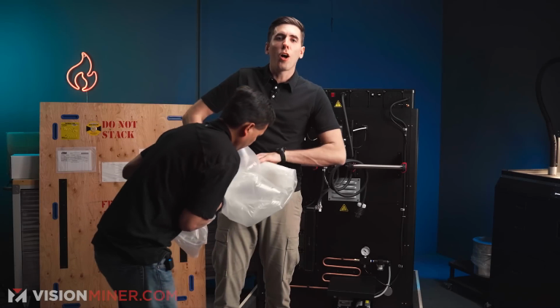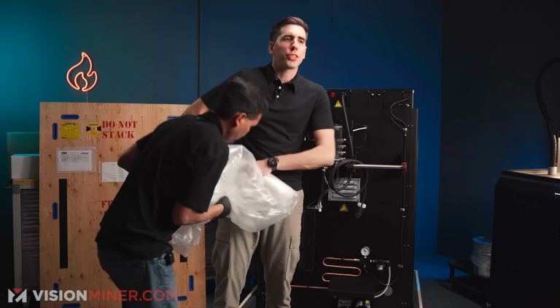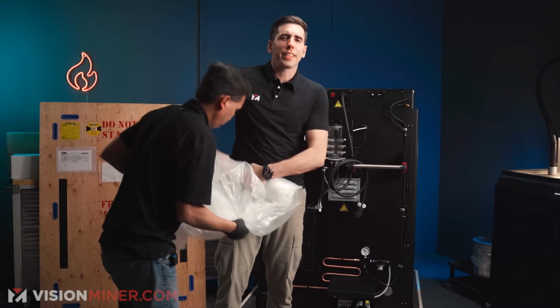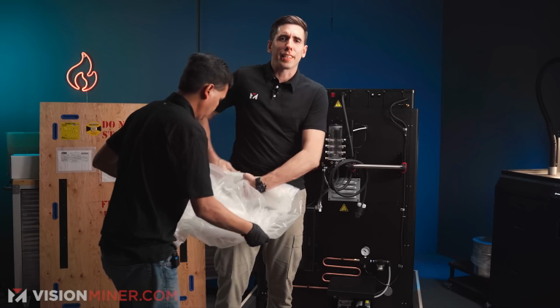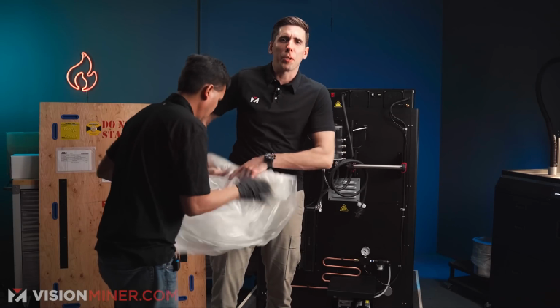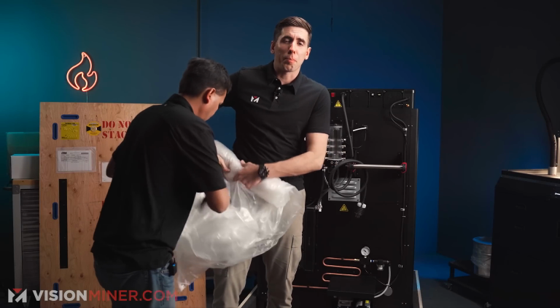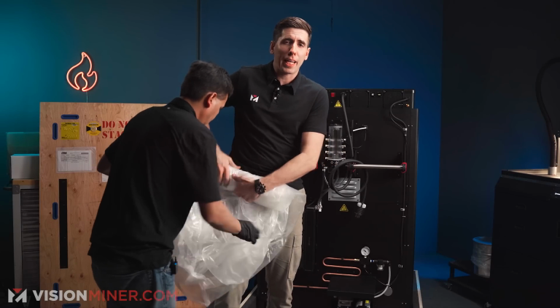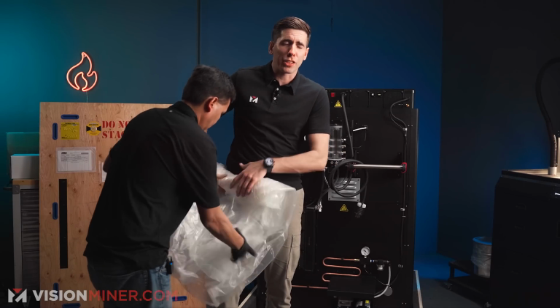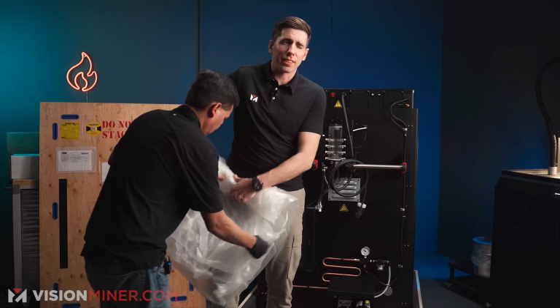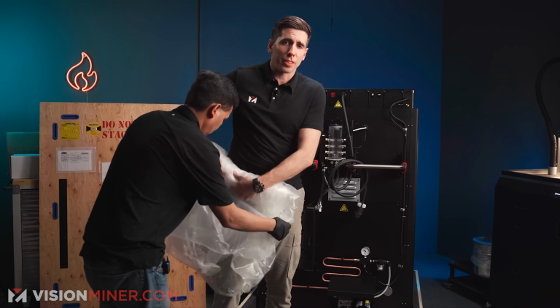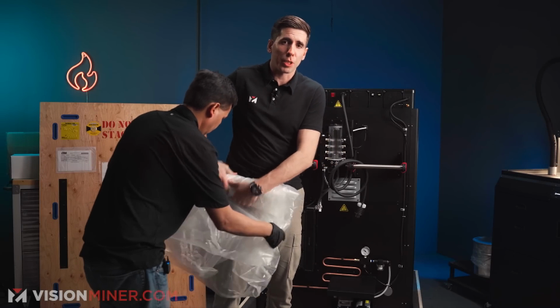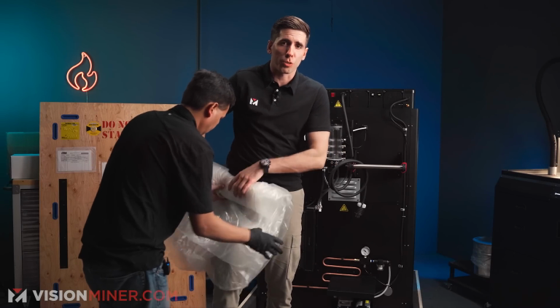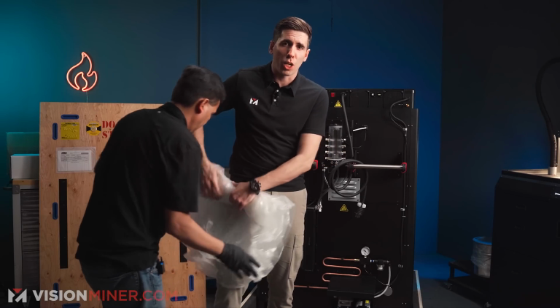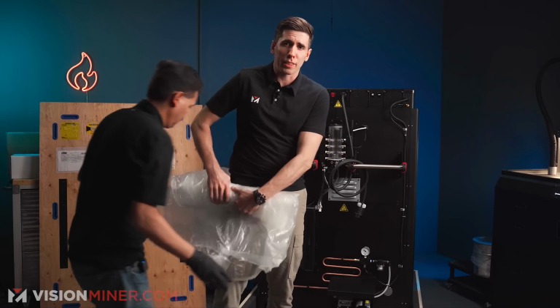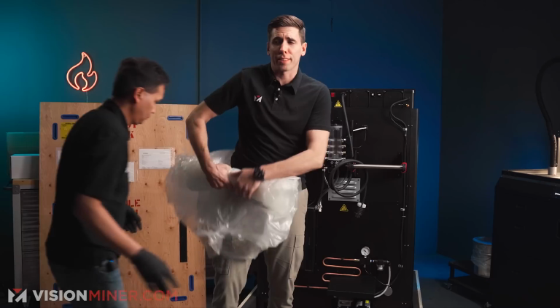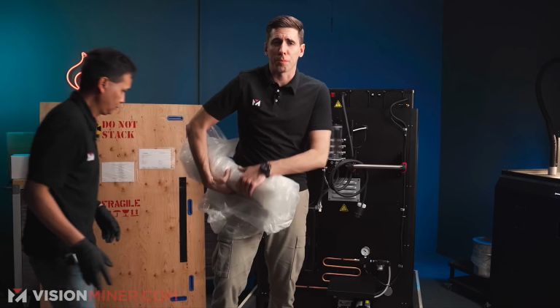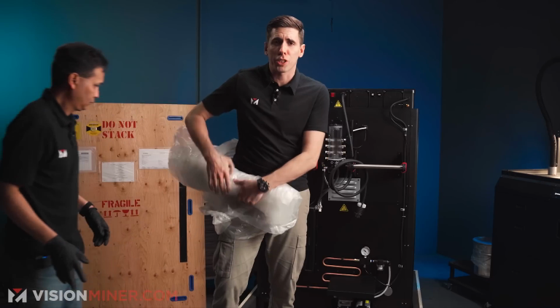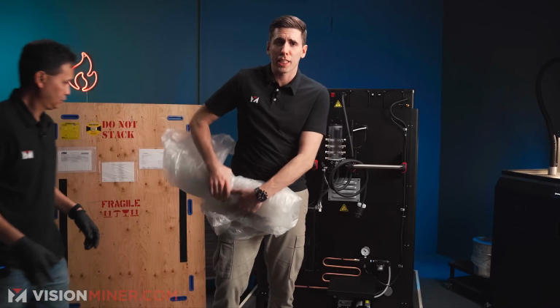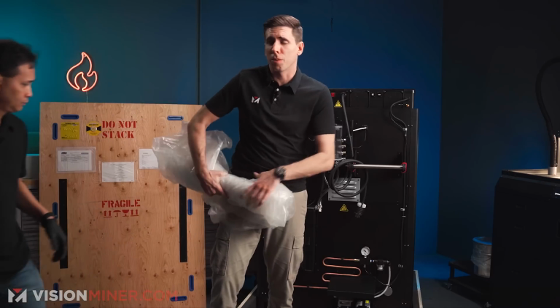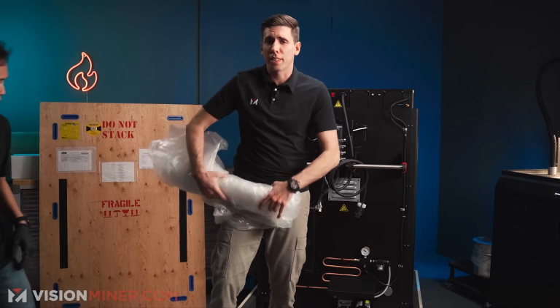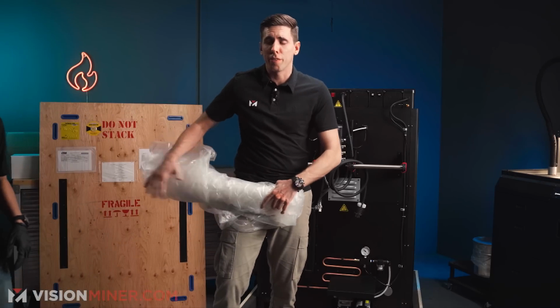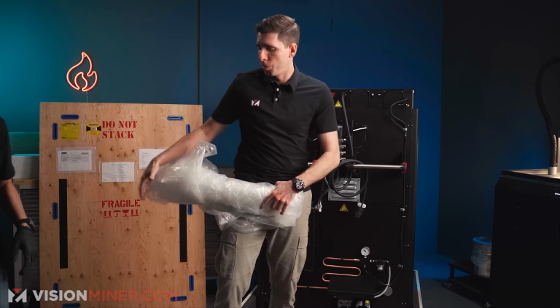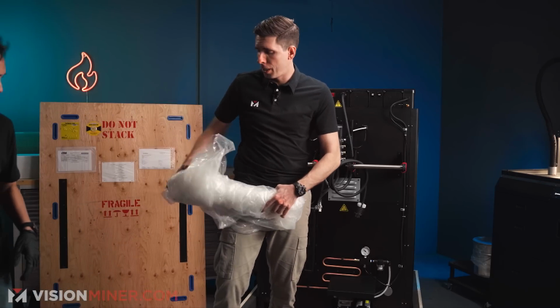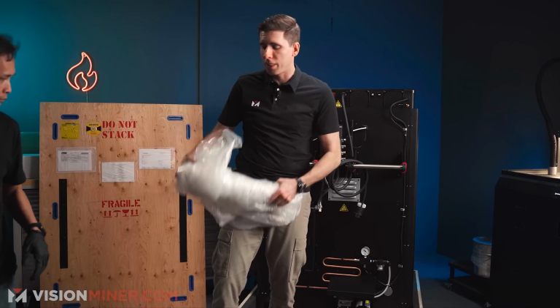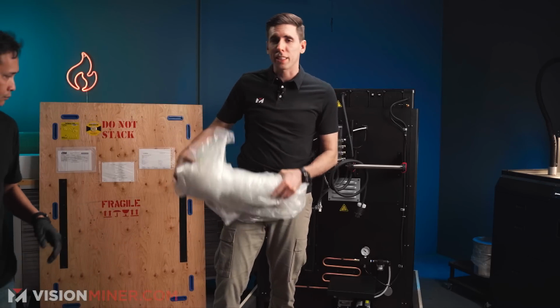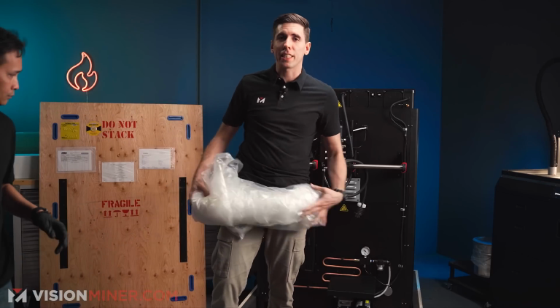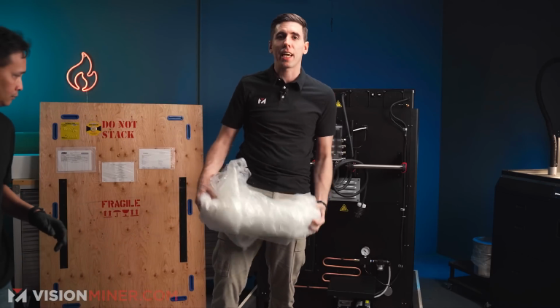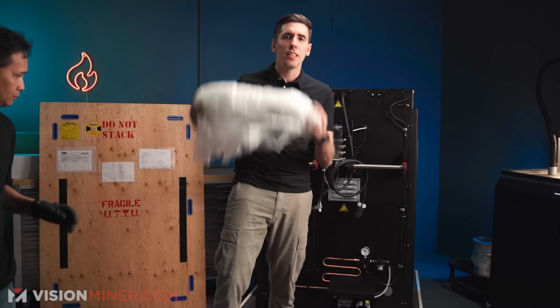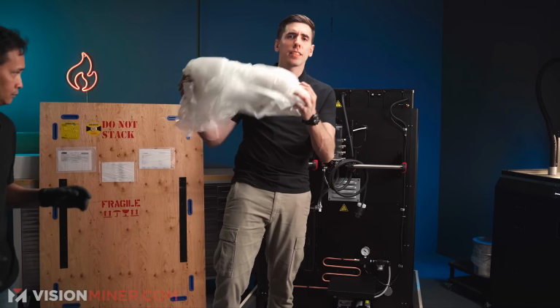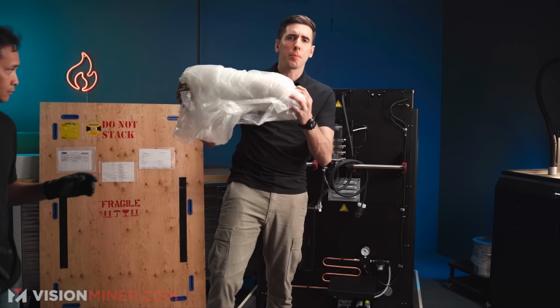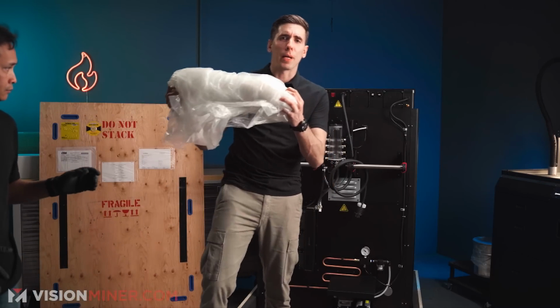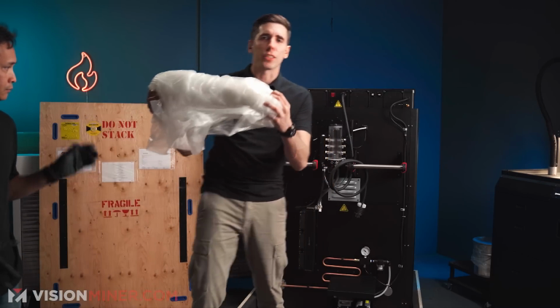It's always a good idea to keep all your packages in case something goes wrong — you sell the machine, you want to send it in for repairs, anything like that. Keep your packages.